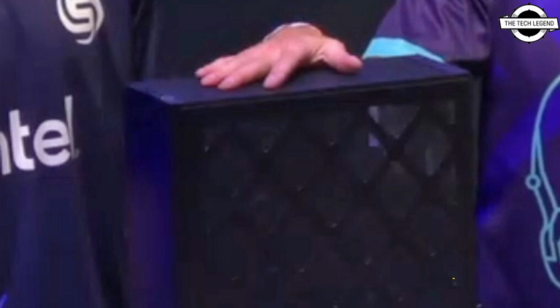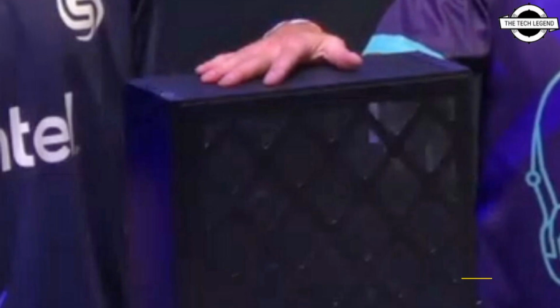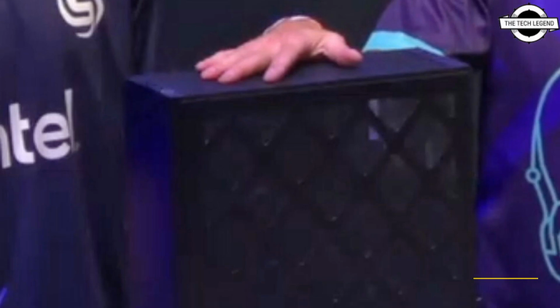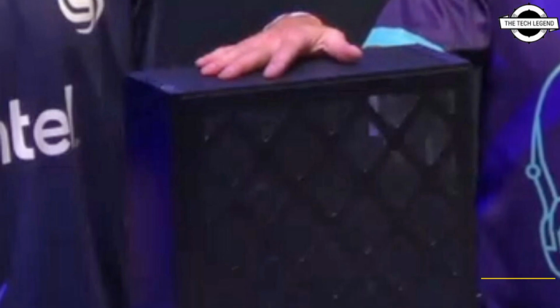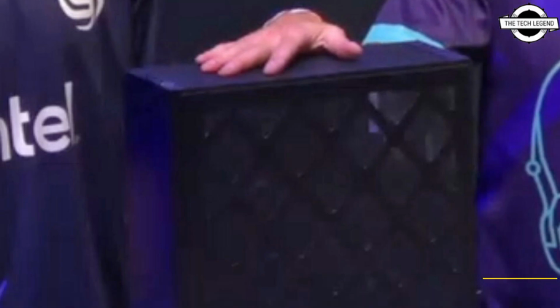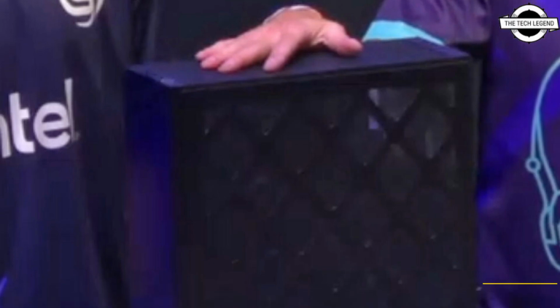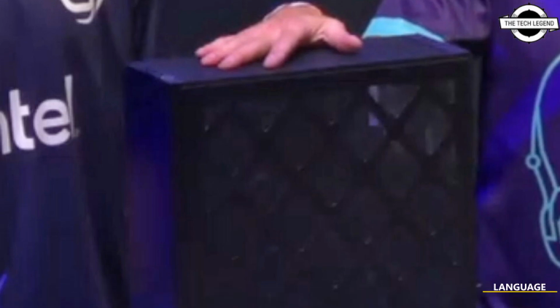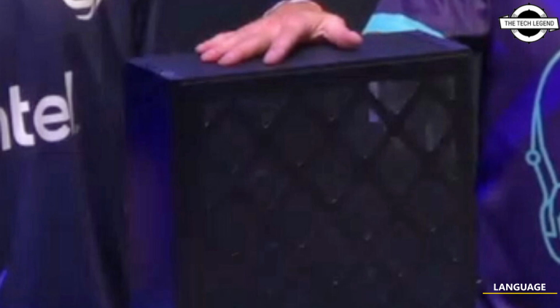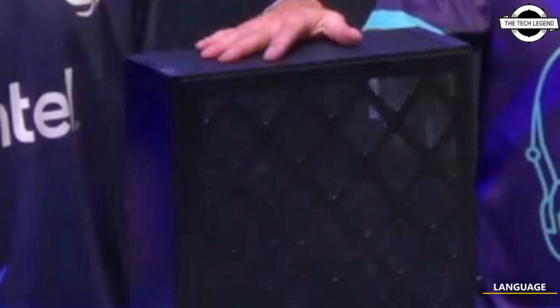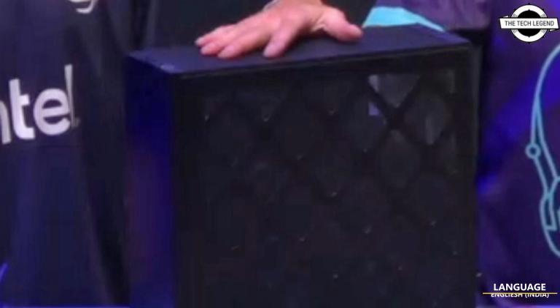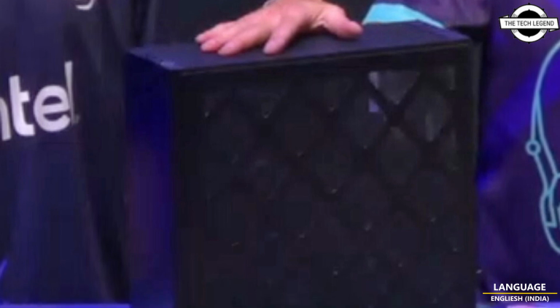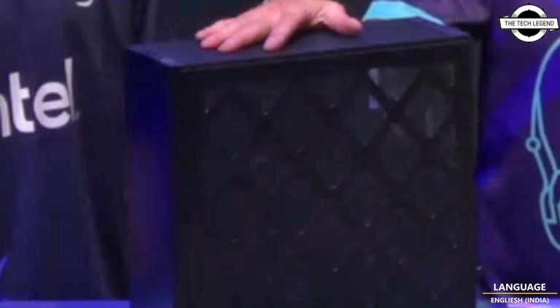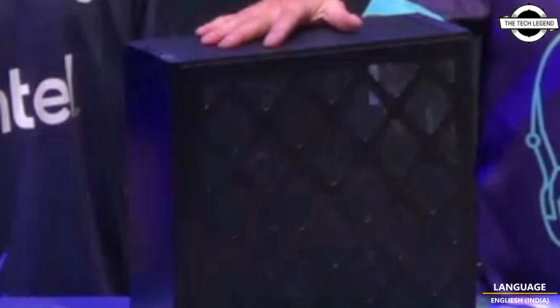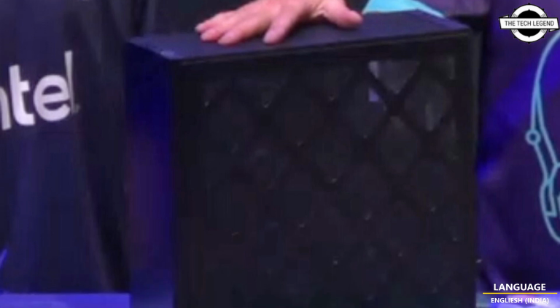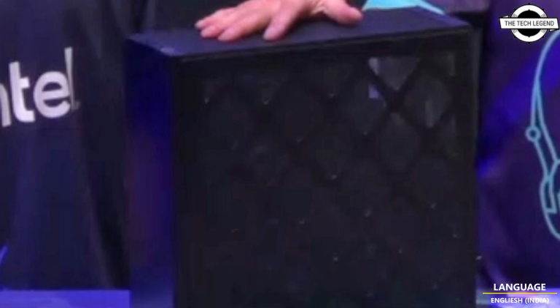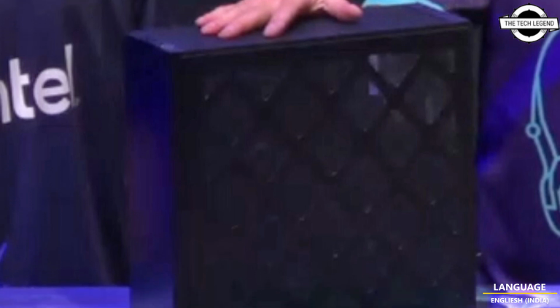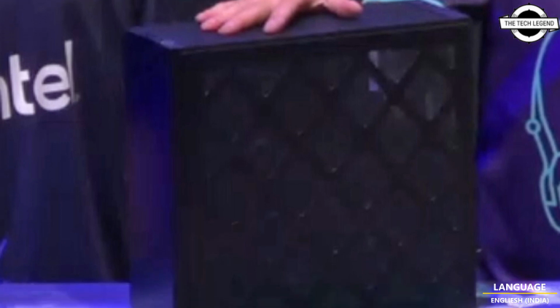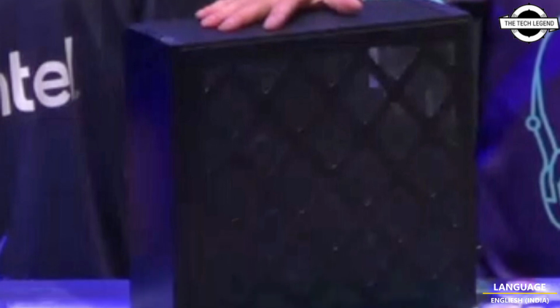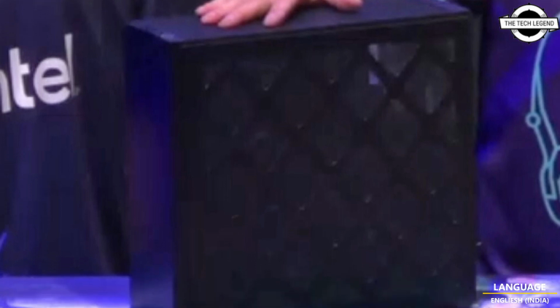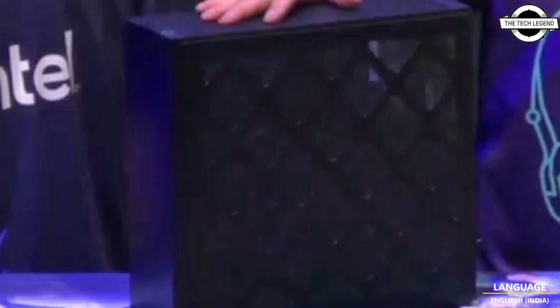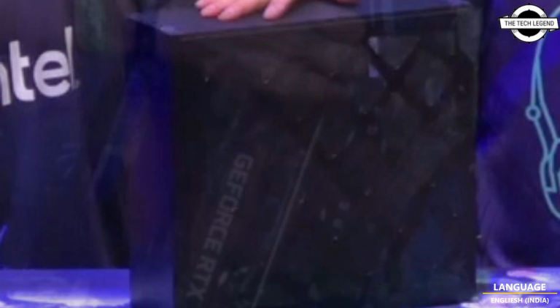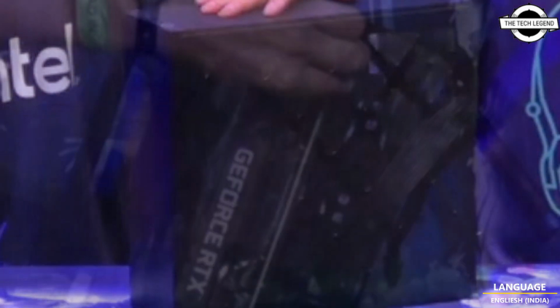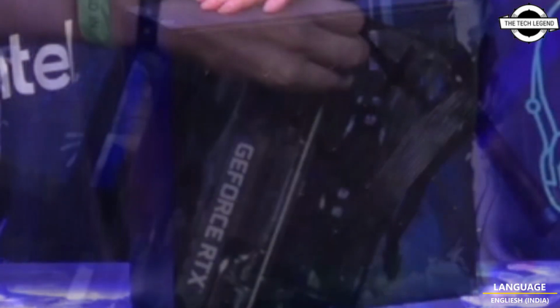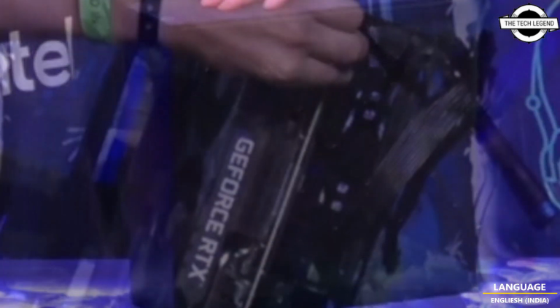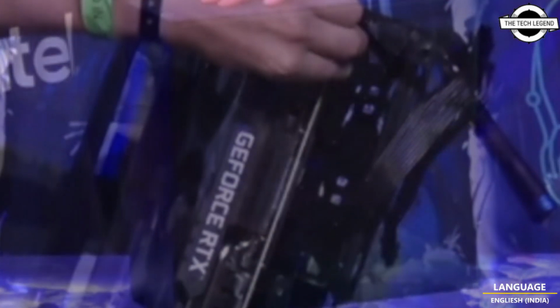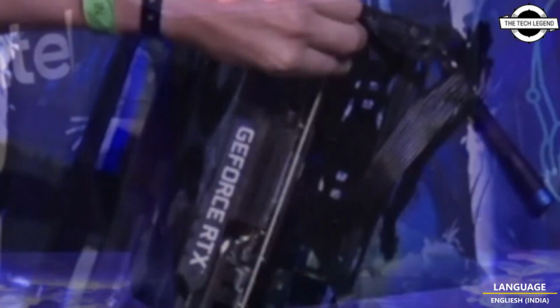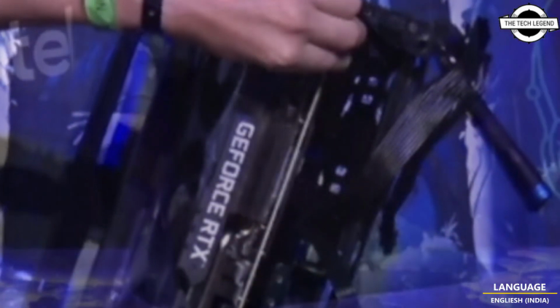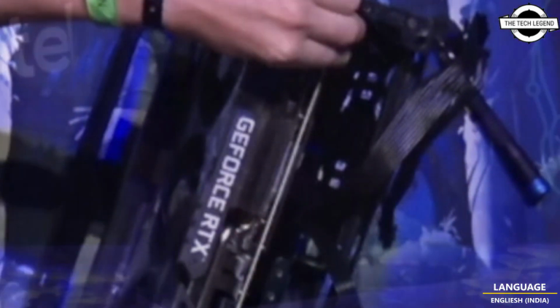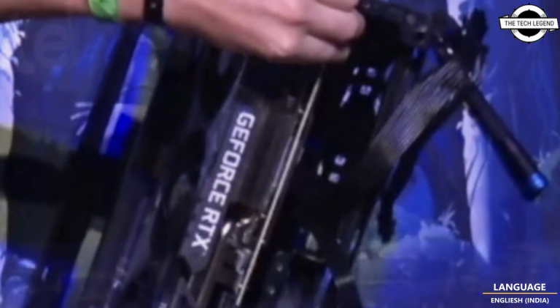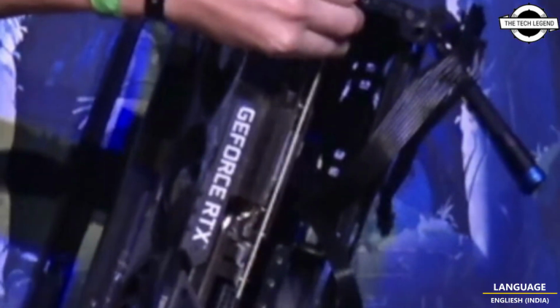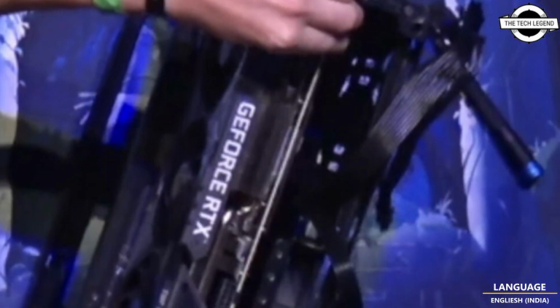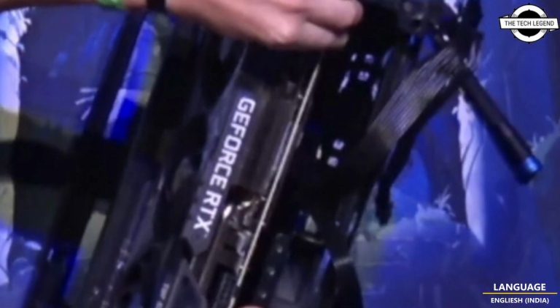Hello friends, welcome to the Reflation channel. Today I will talk about Intel NUC 13 Extreme.